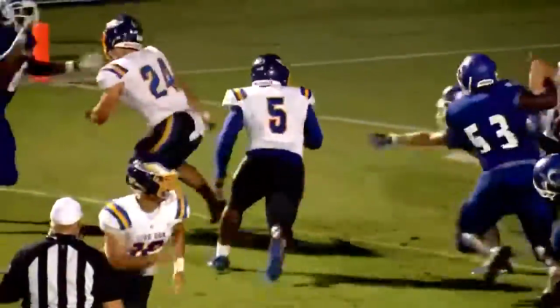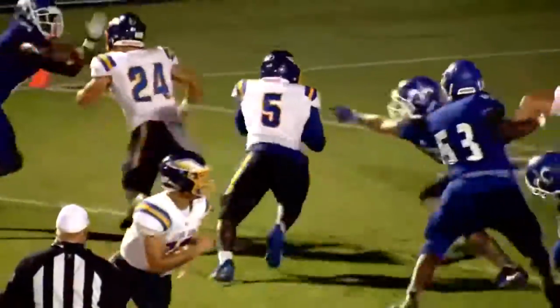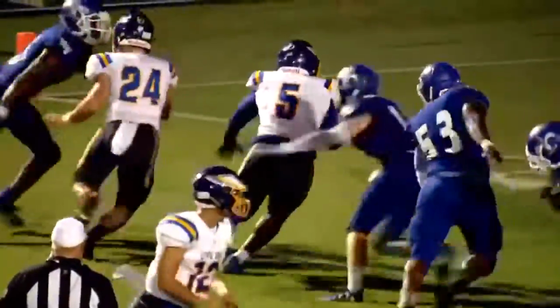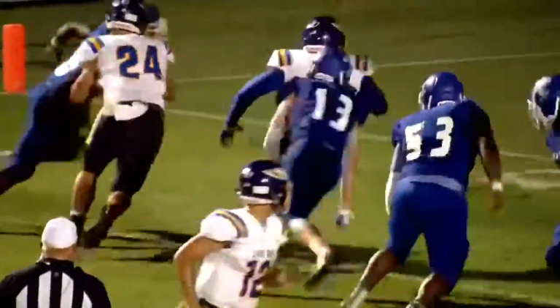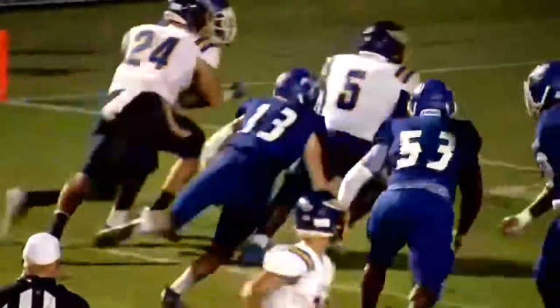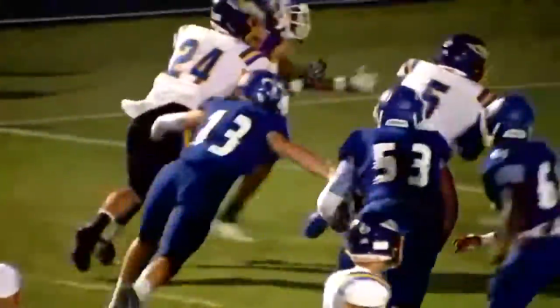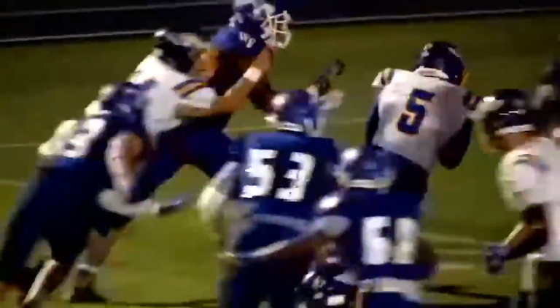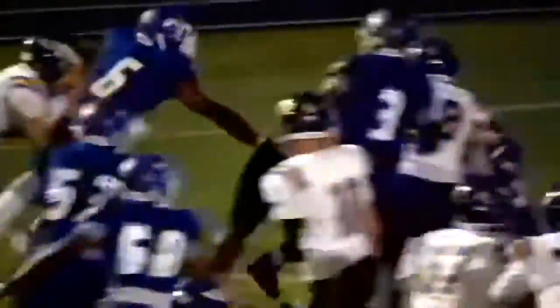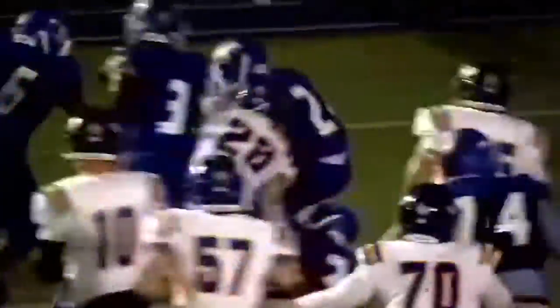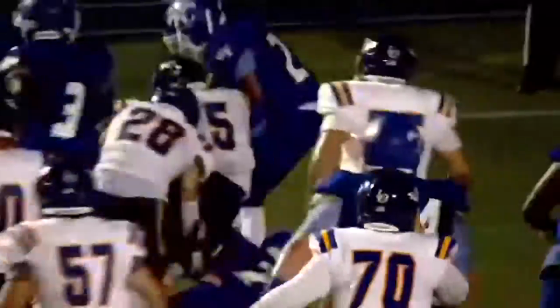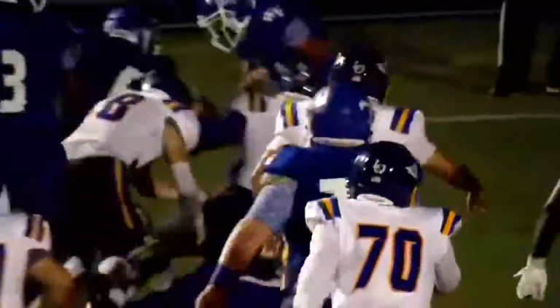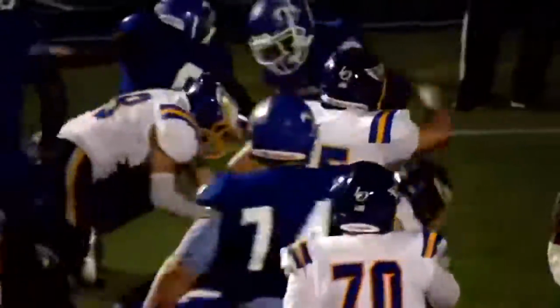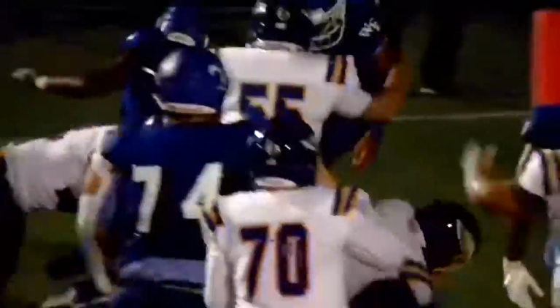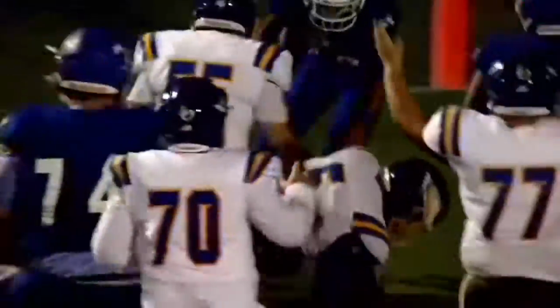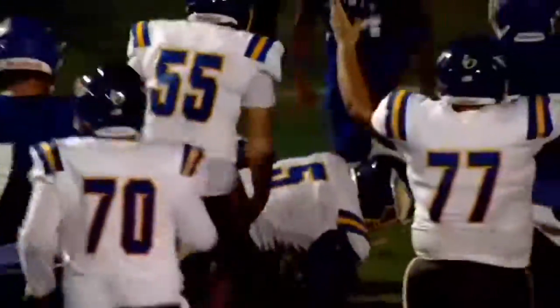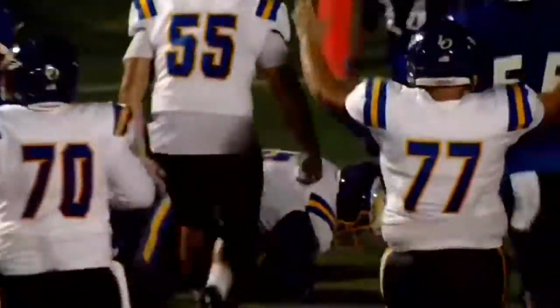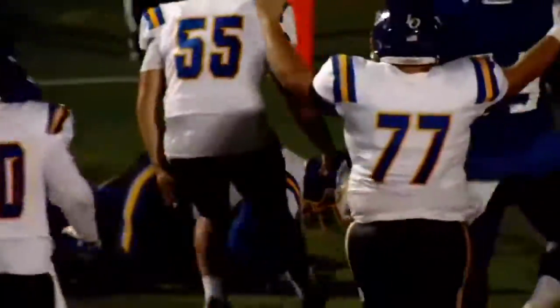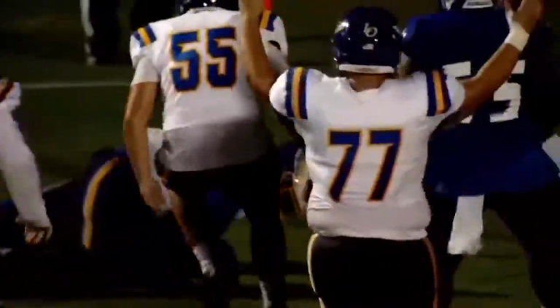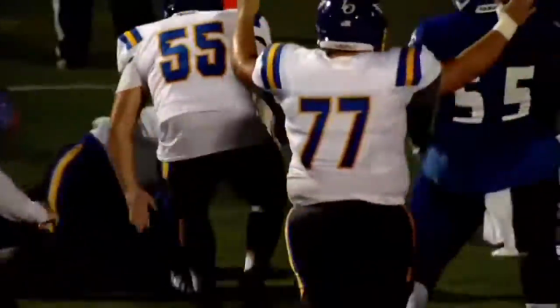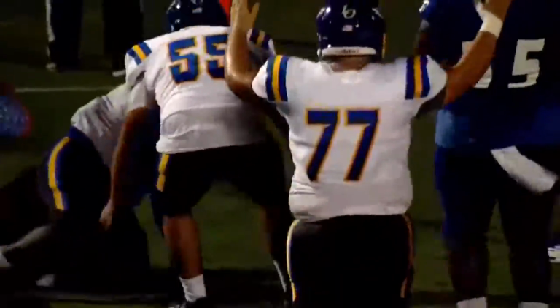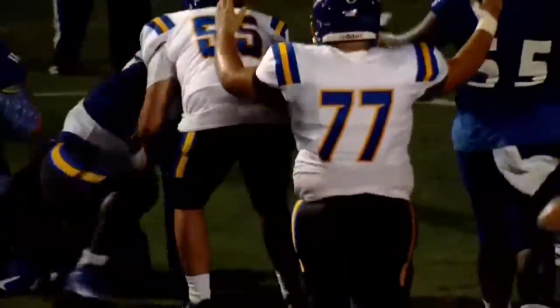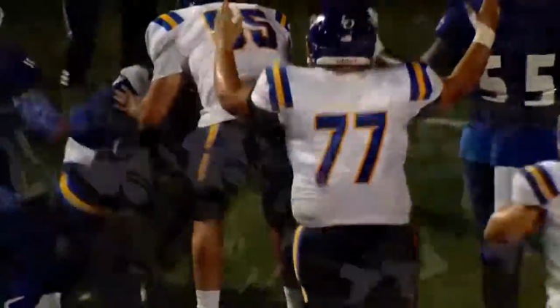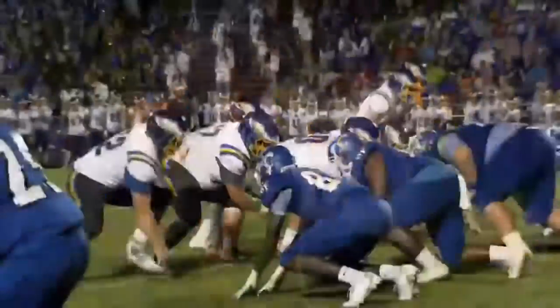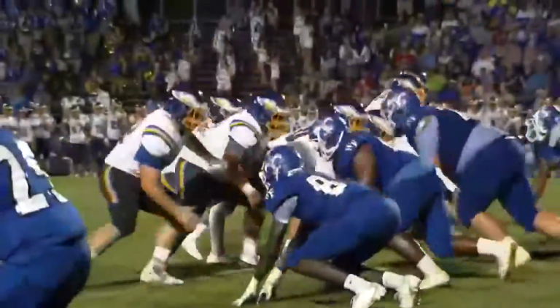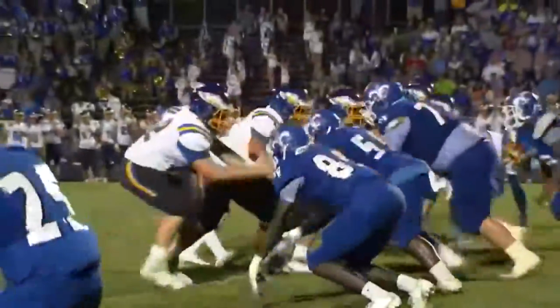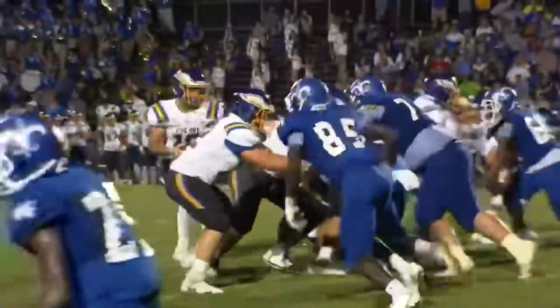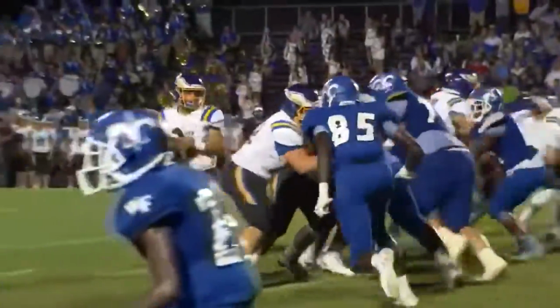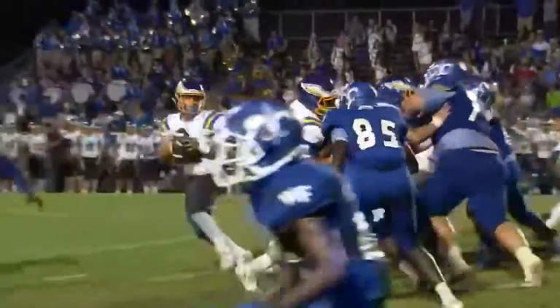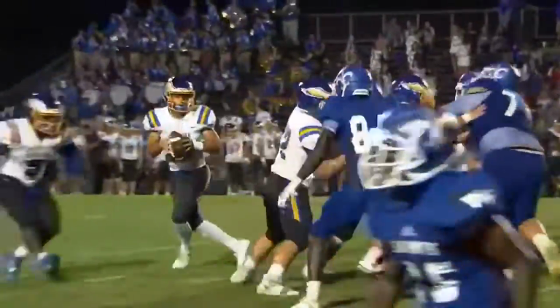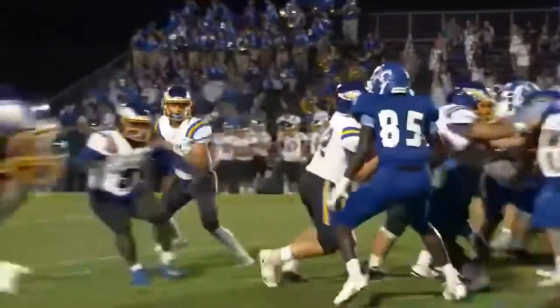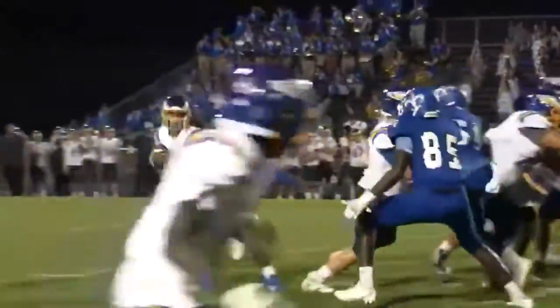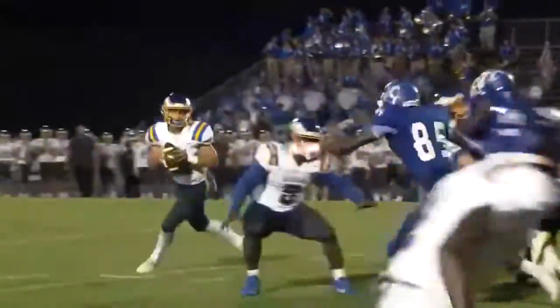And then here's Key Hawkins into the end zone for the fifth time this season.